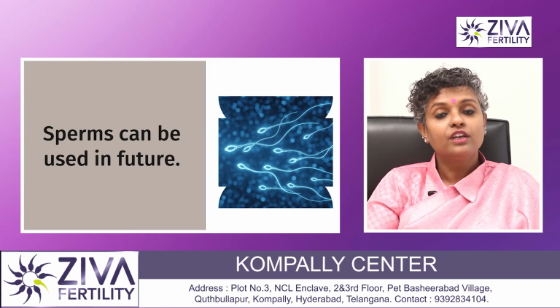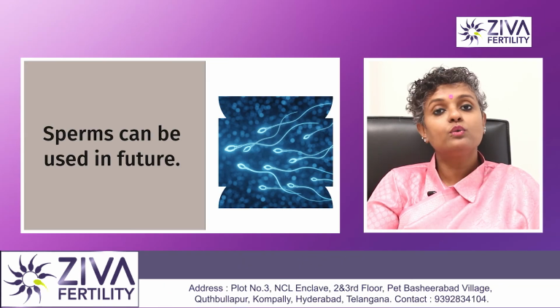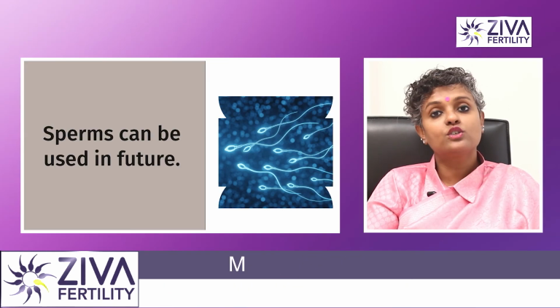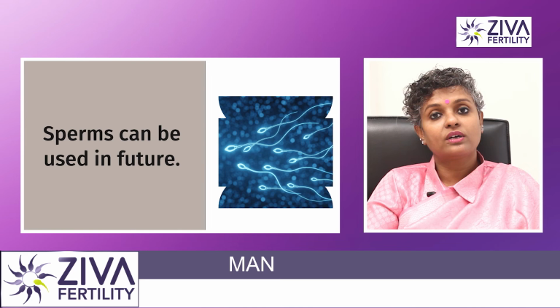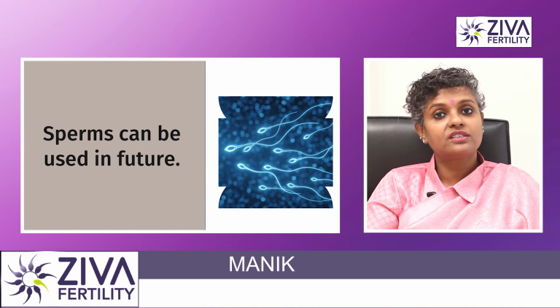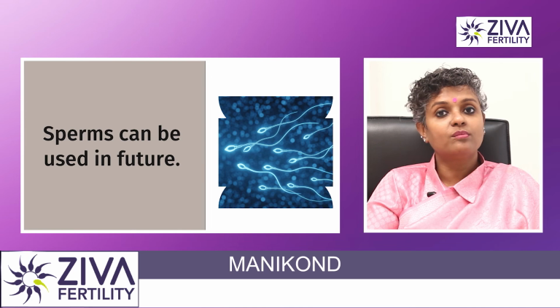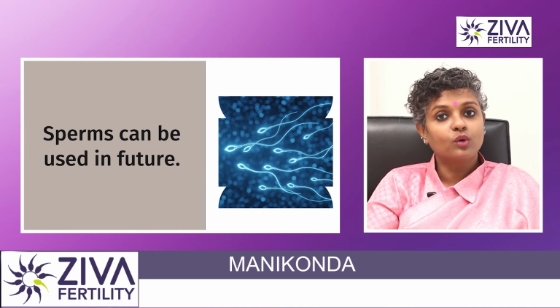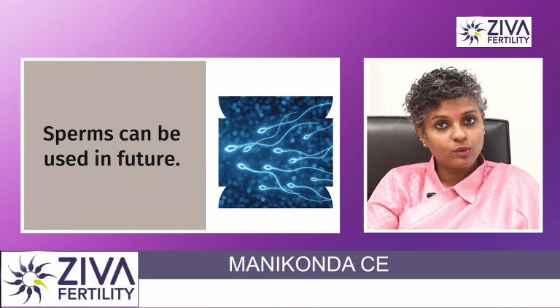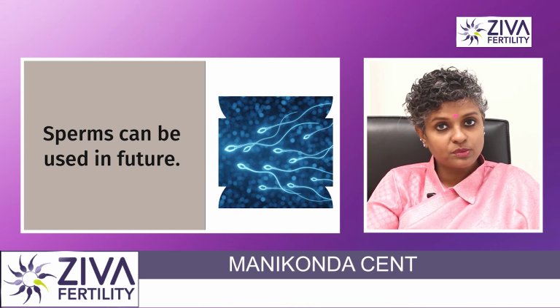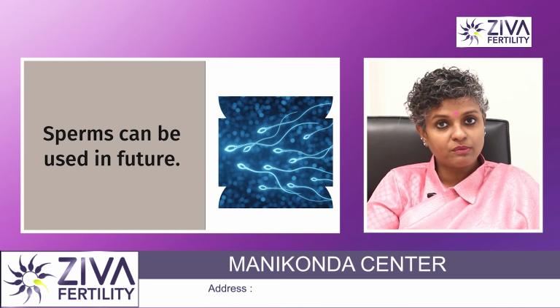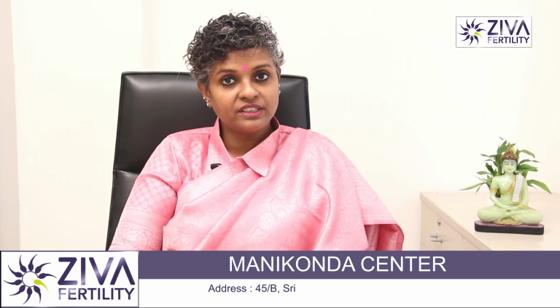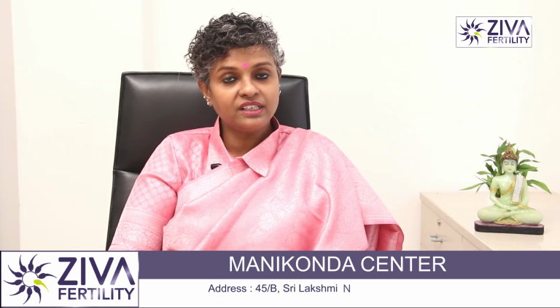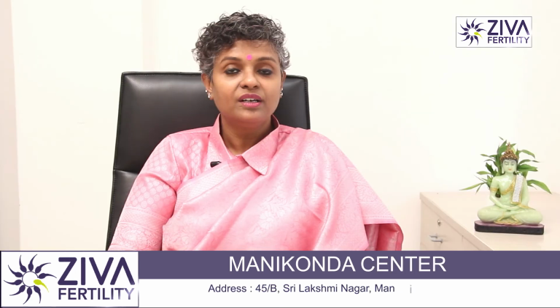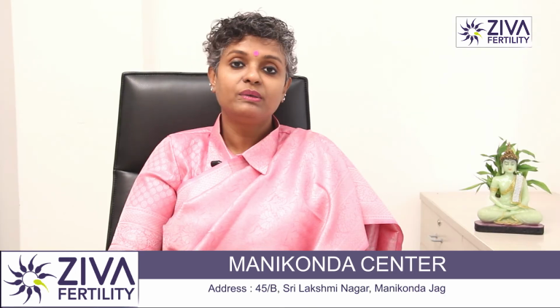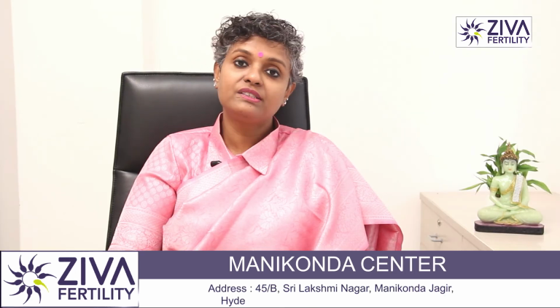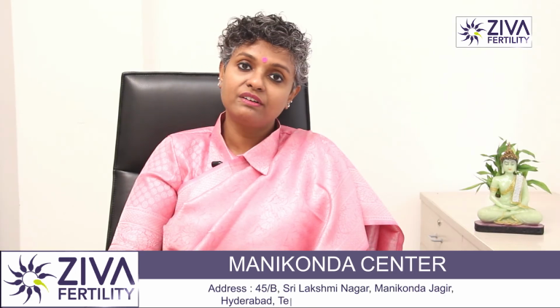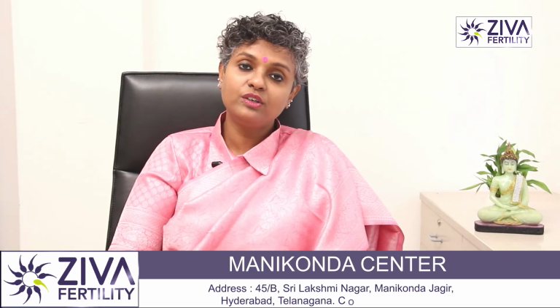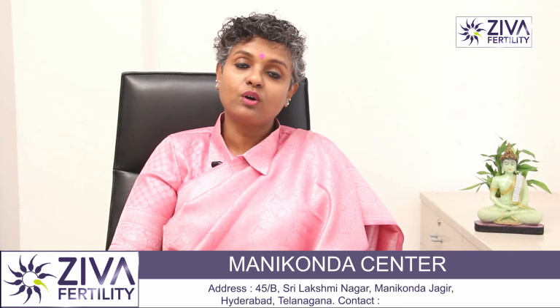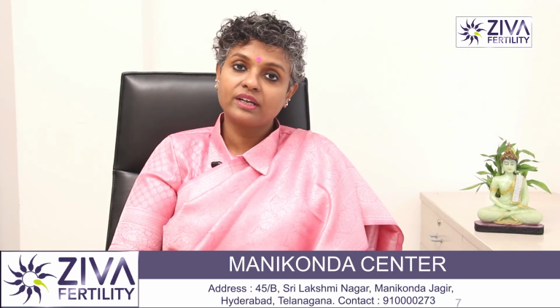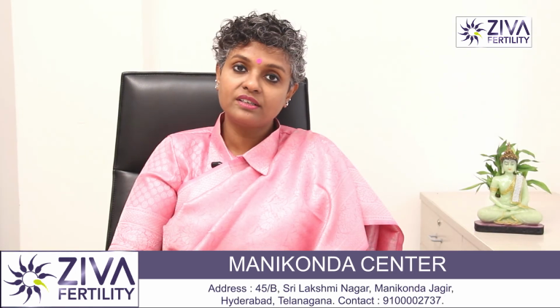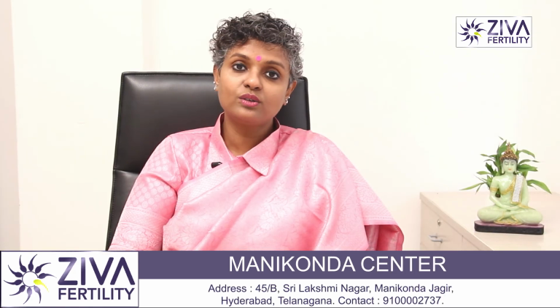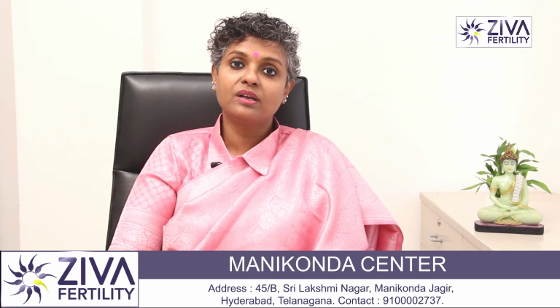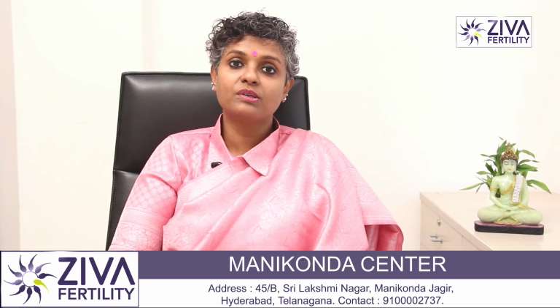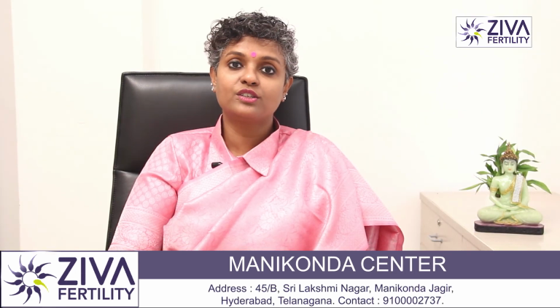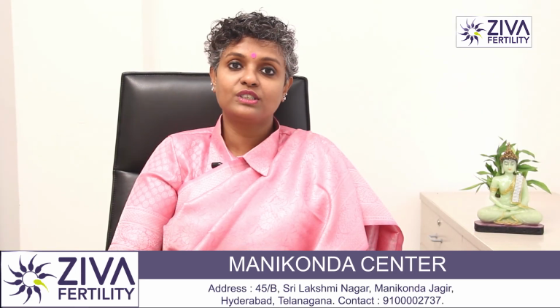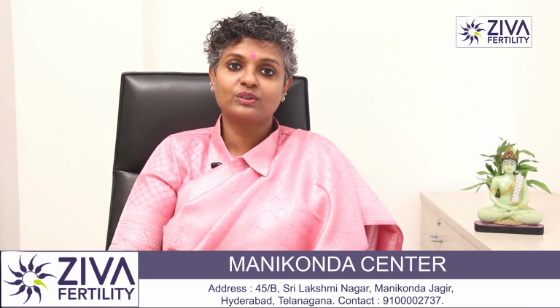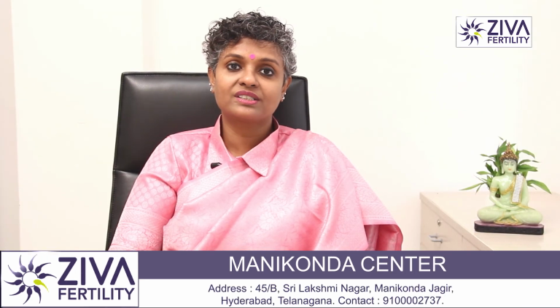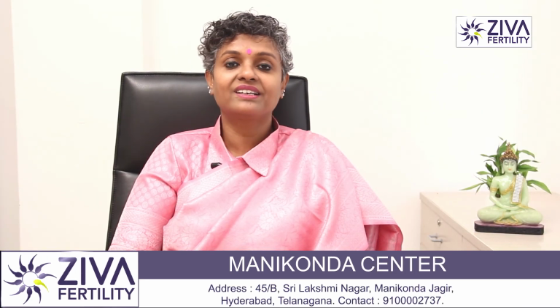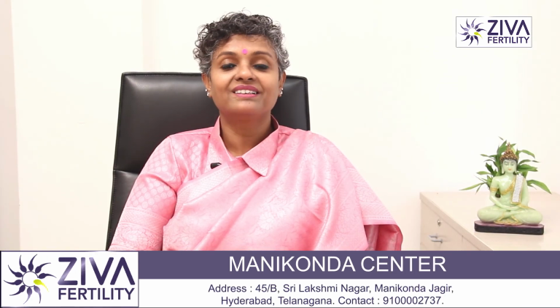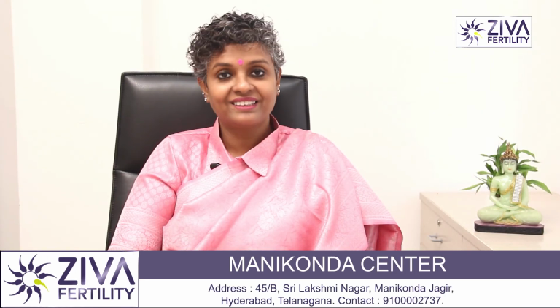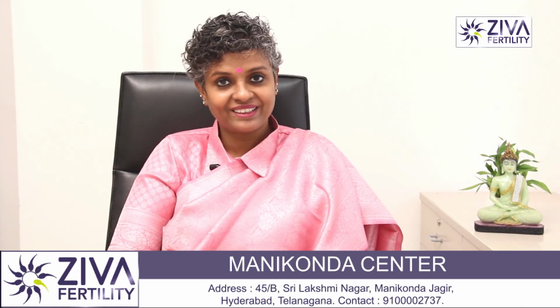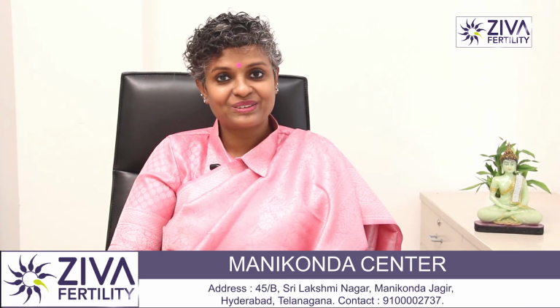If you wish to understand more about sperm freezing, please feel free to contact us on the numbers that you see on the screen. Thank you.